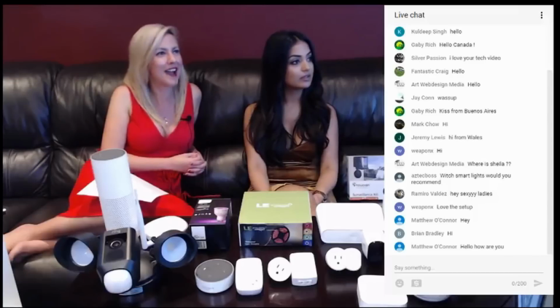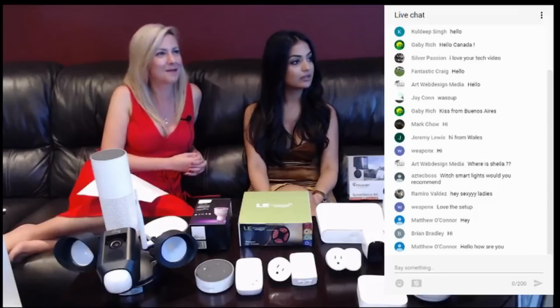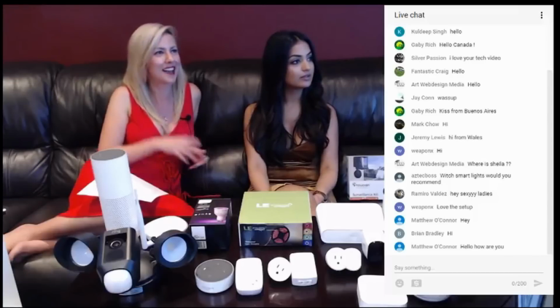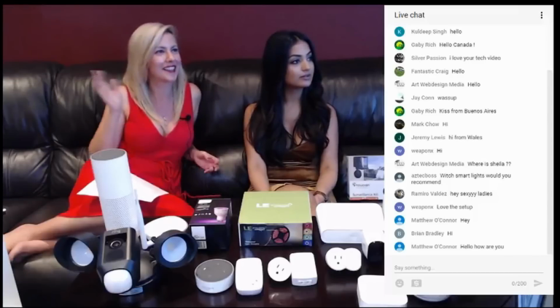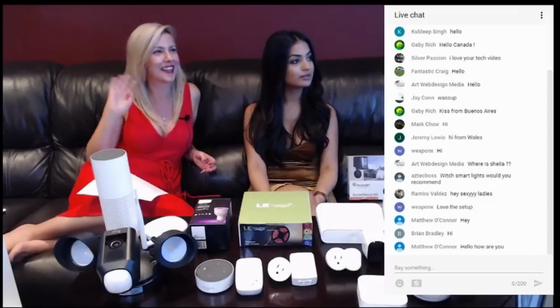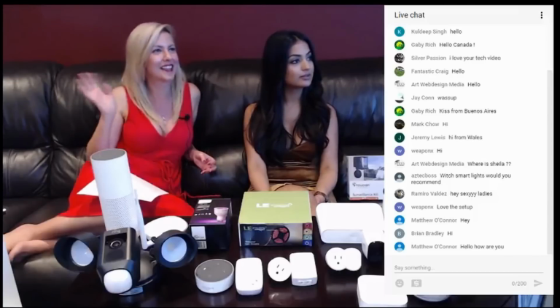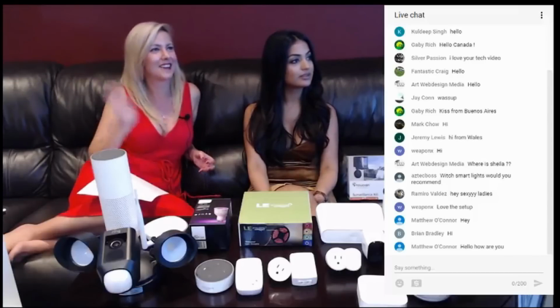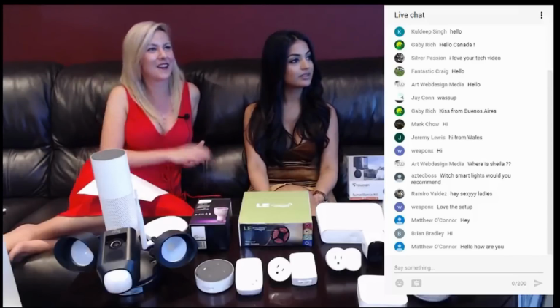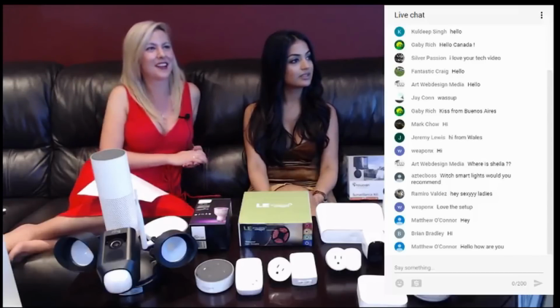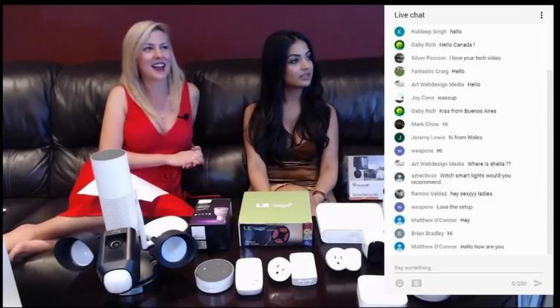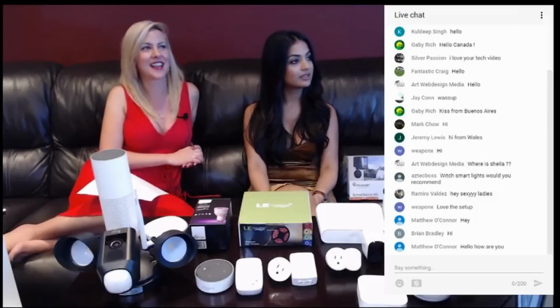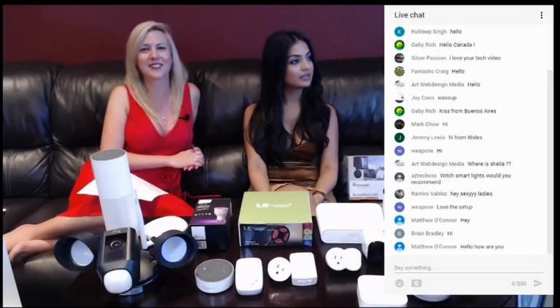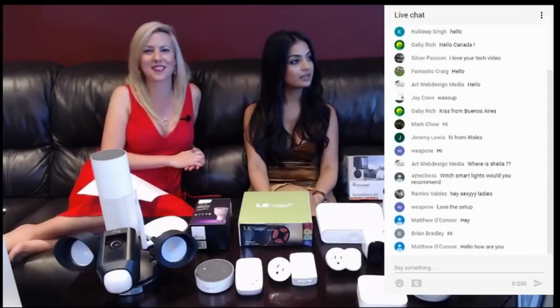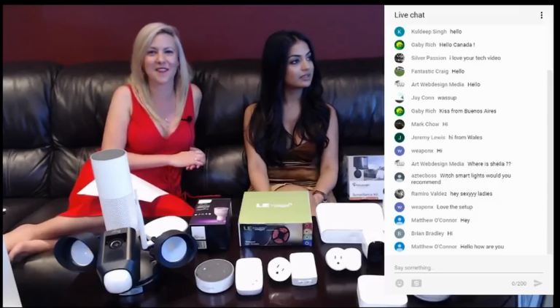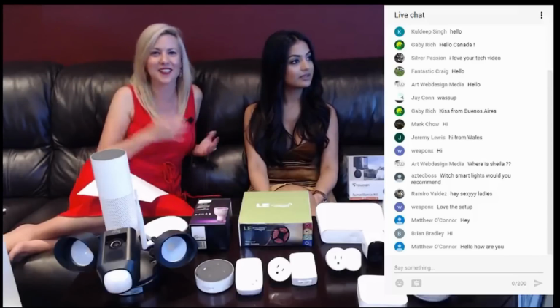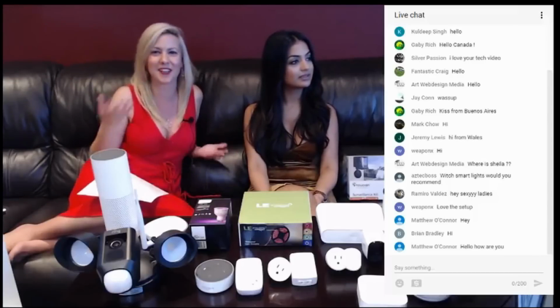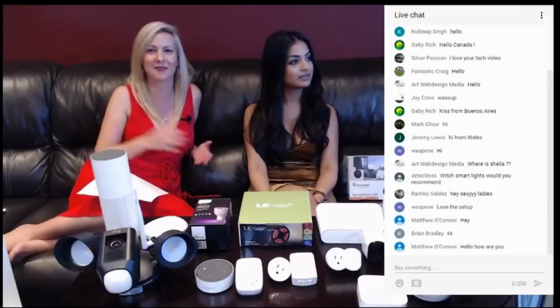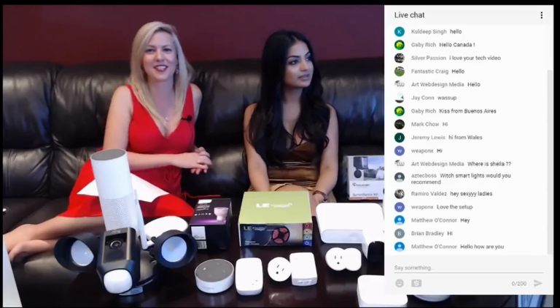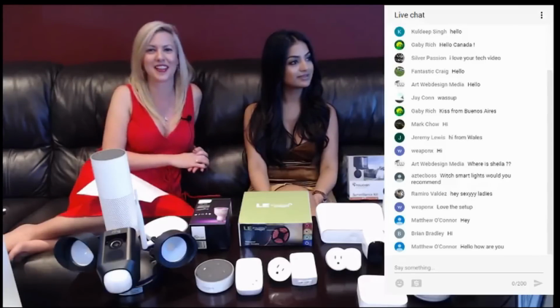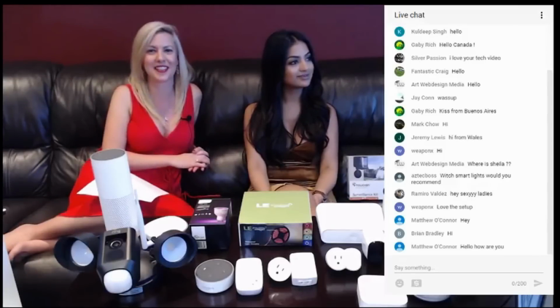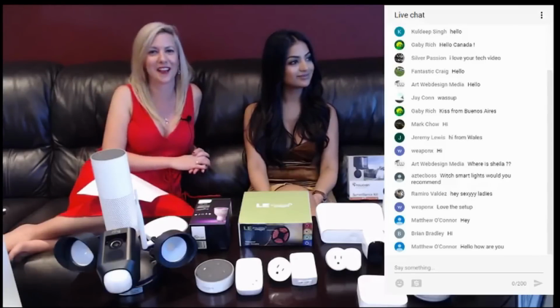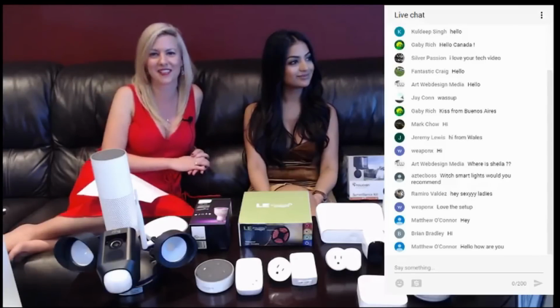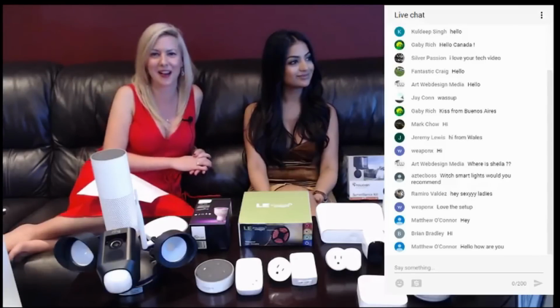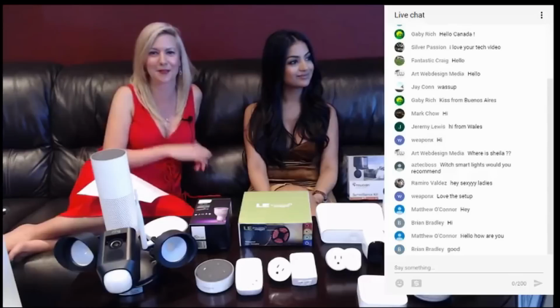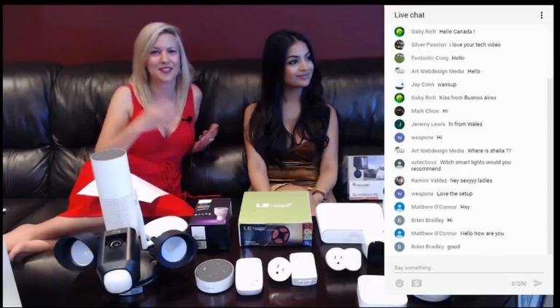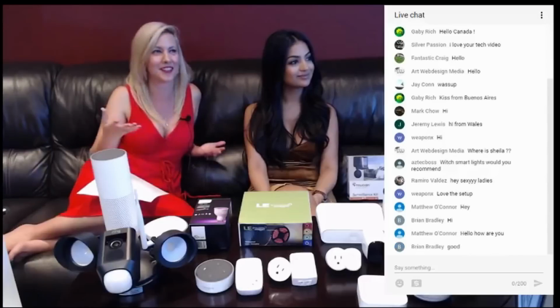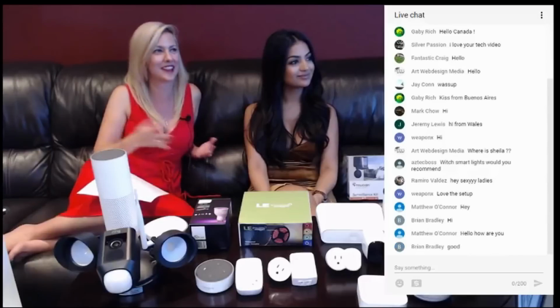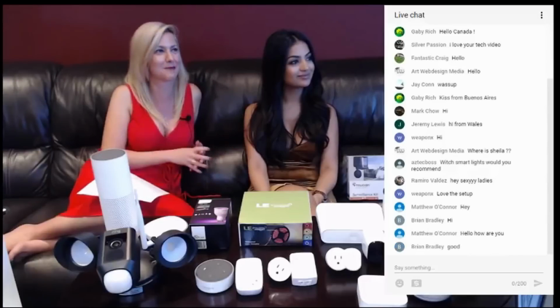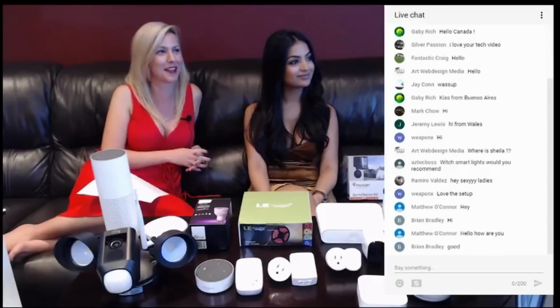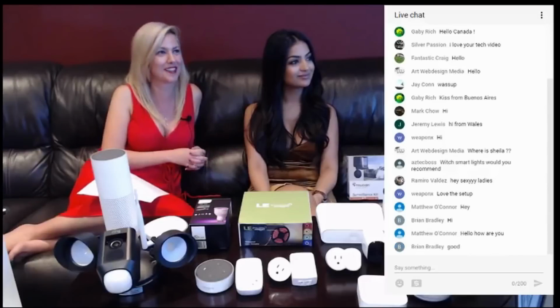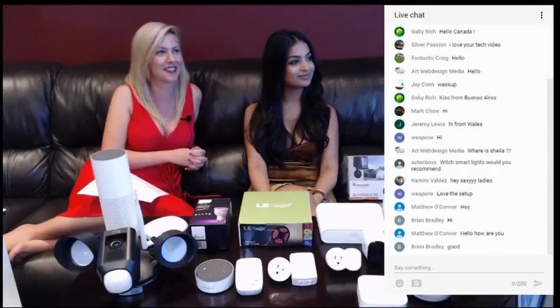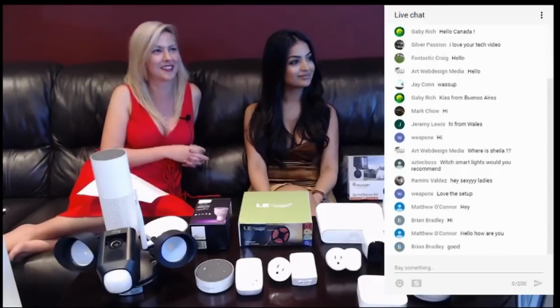Brian Badley, Weapon X — thank you so much. We appreciate that you love the setup. We're so delighted to bring it to you.